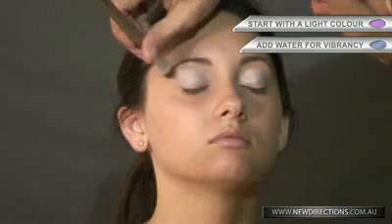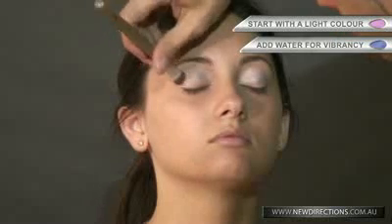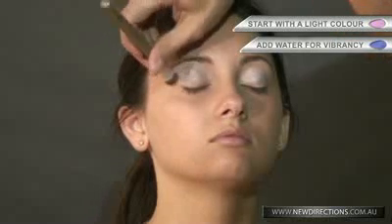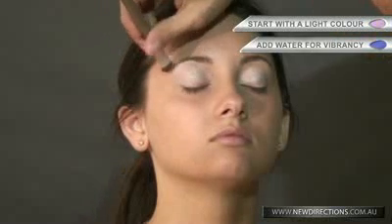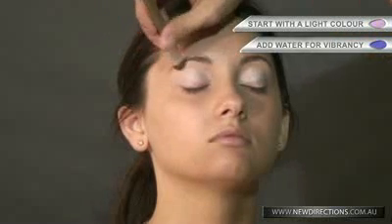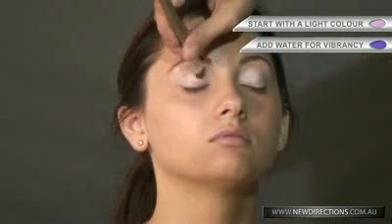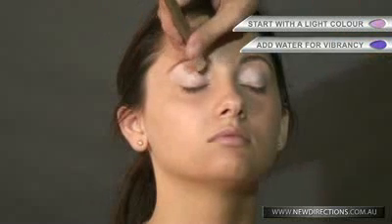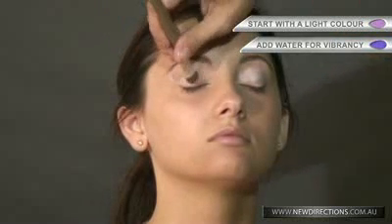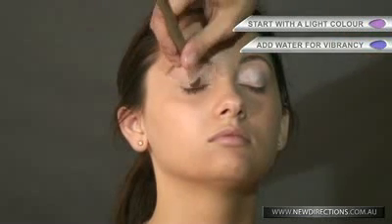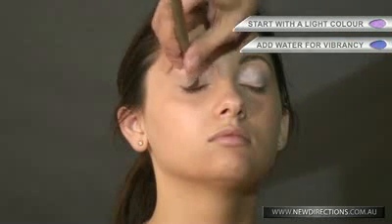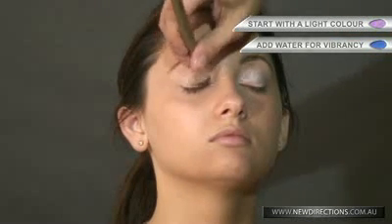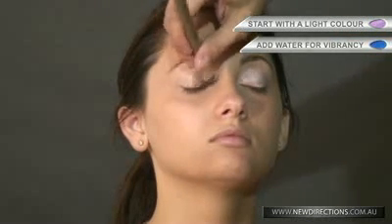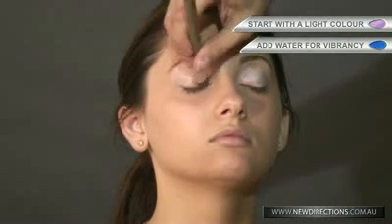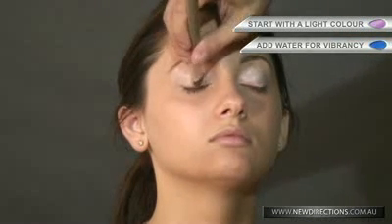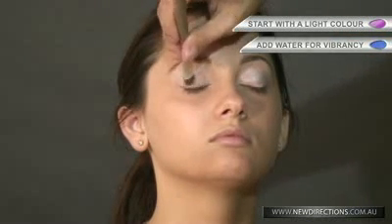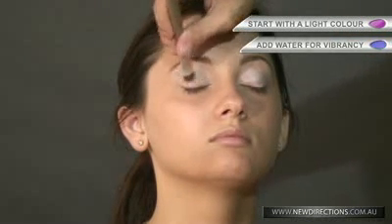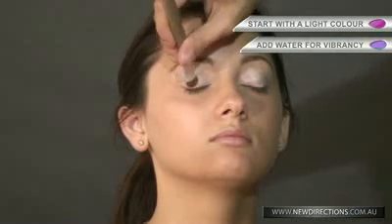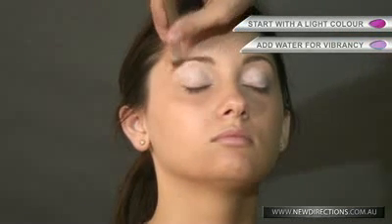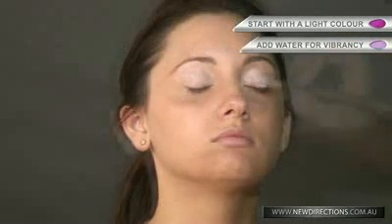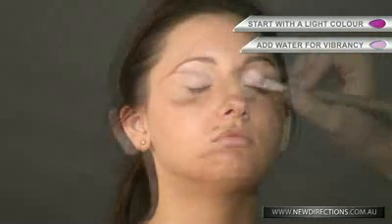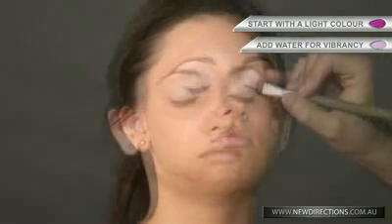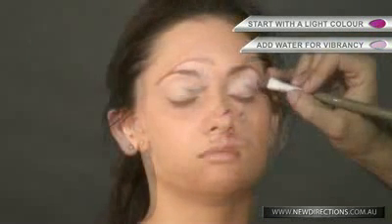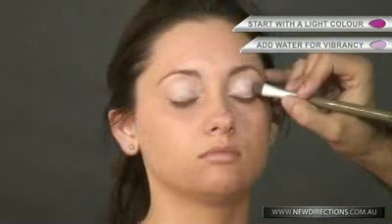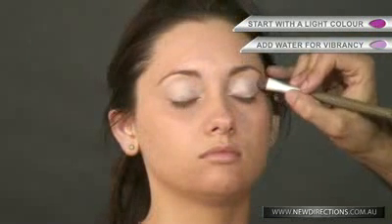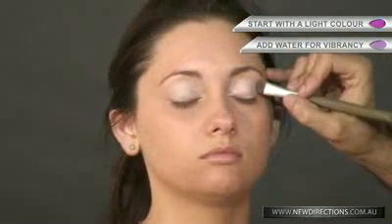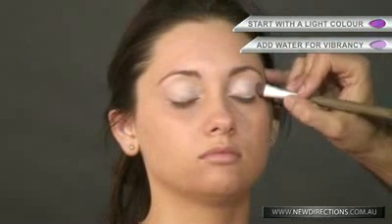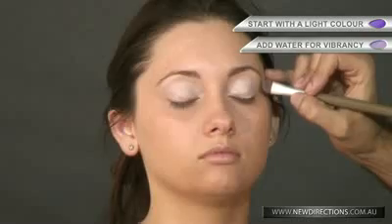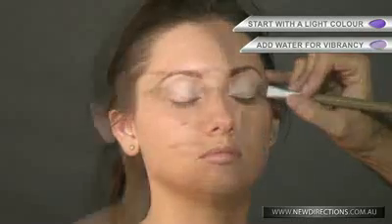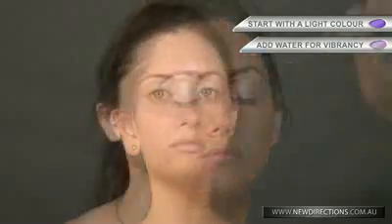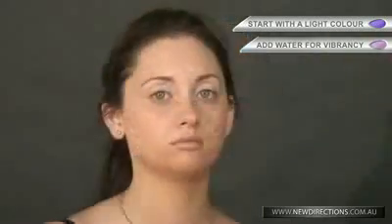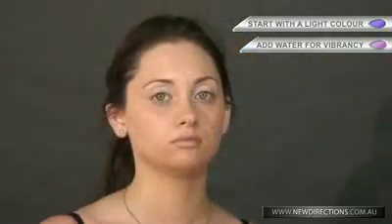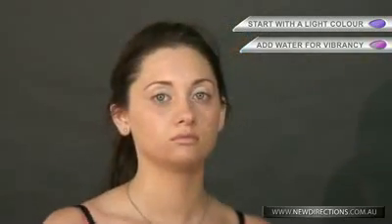With the nice neutral colour, it's nice to go all the way up just underneath the eyebrow. Blending — blending is the trick.